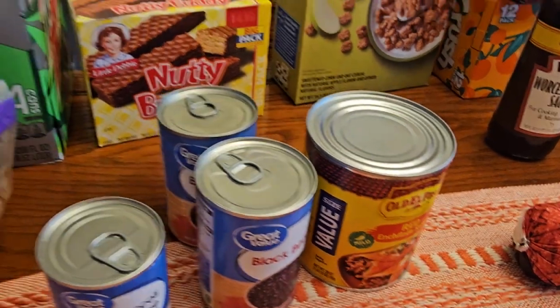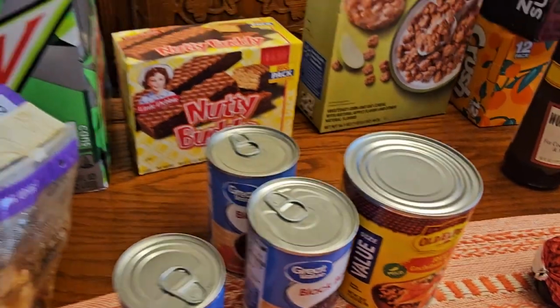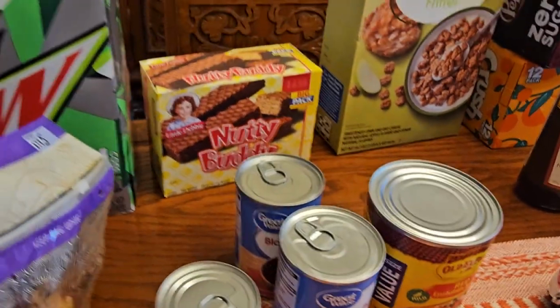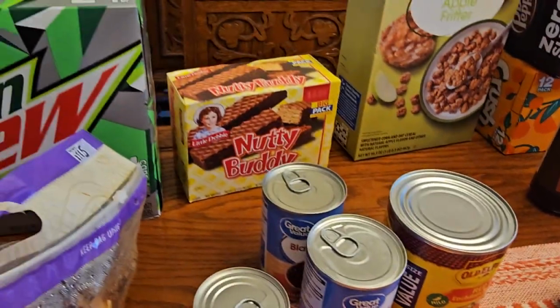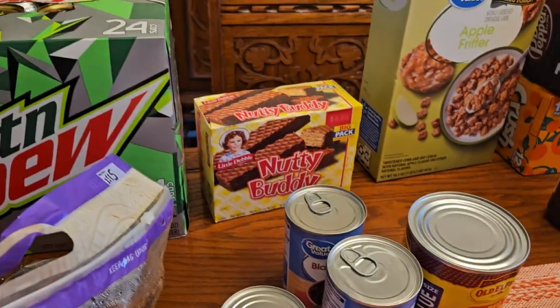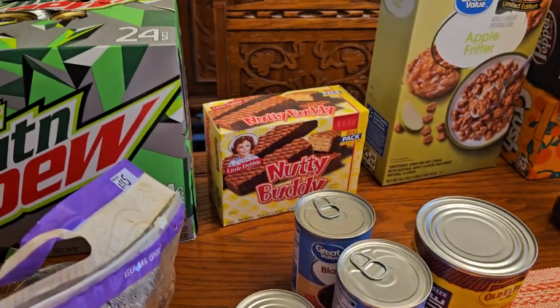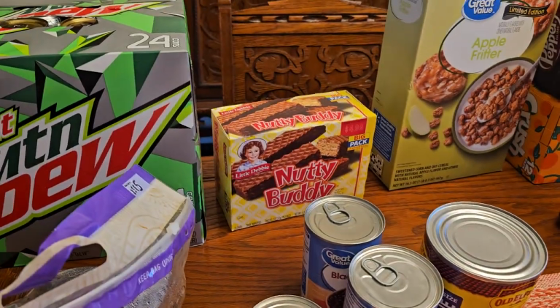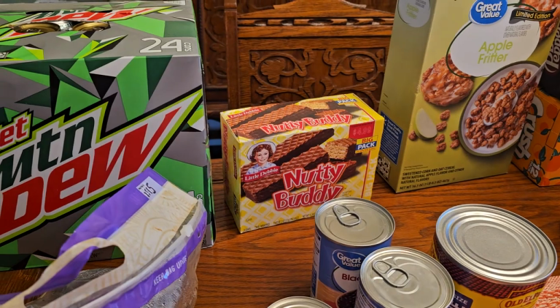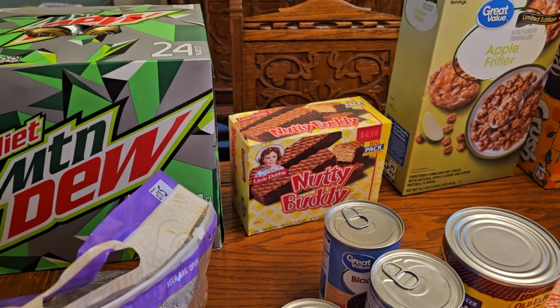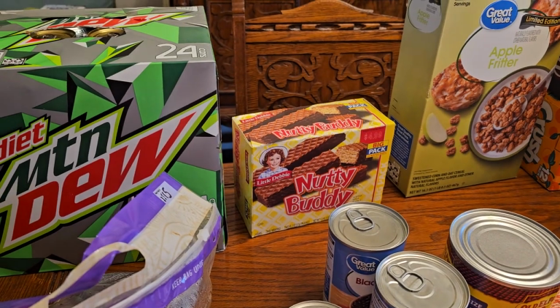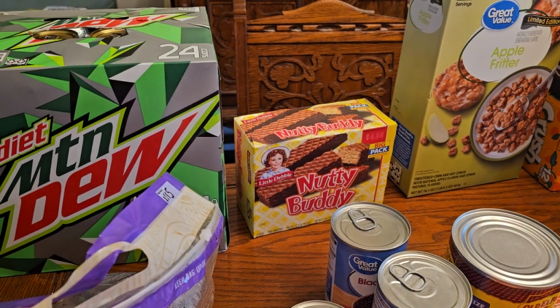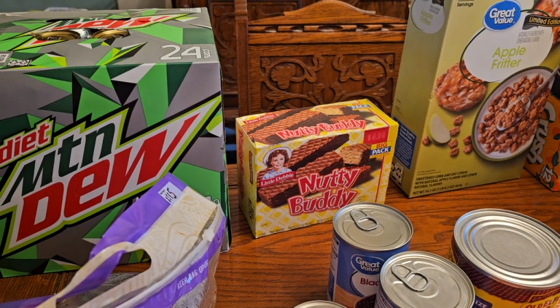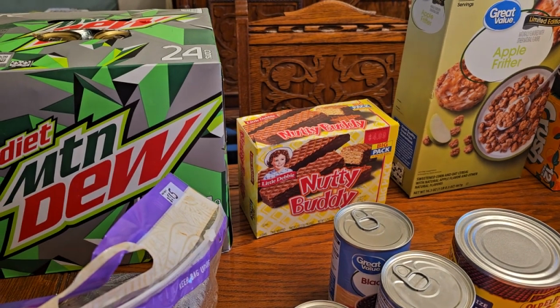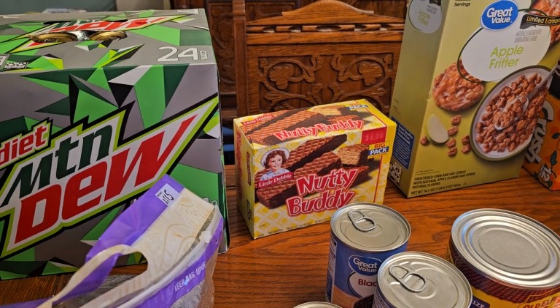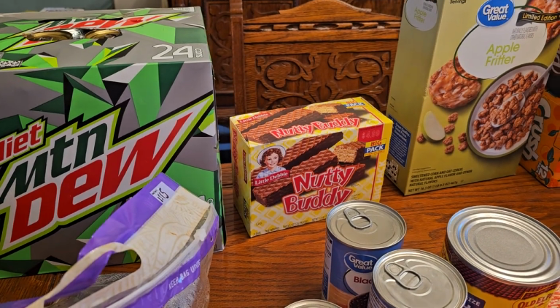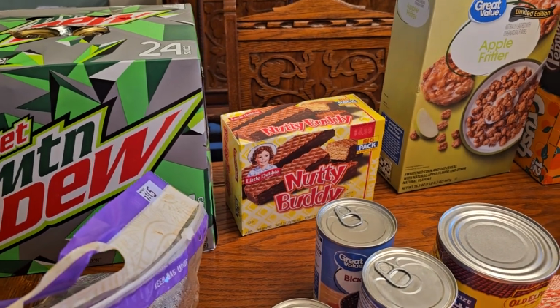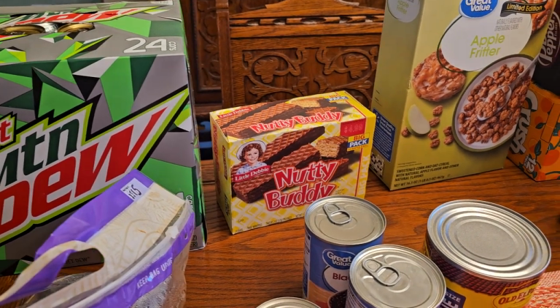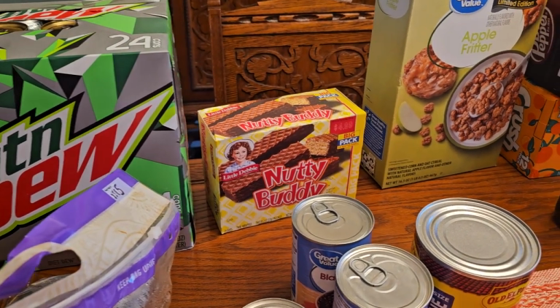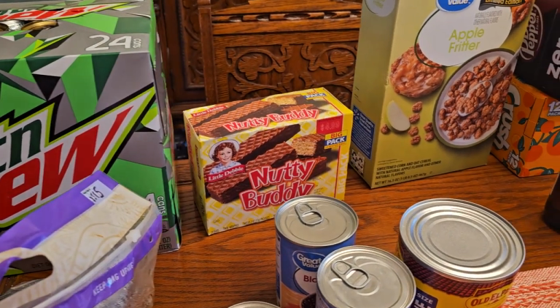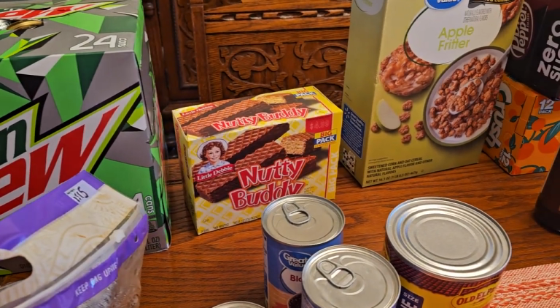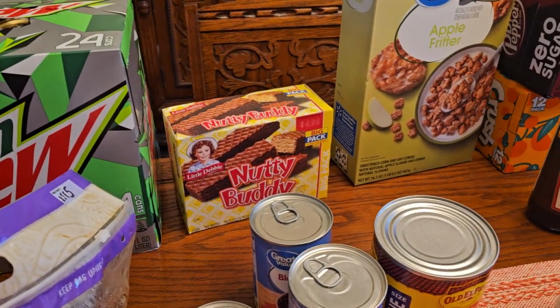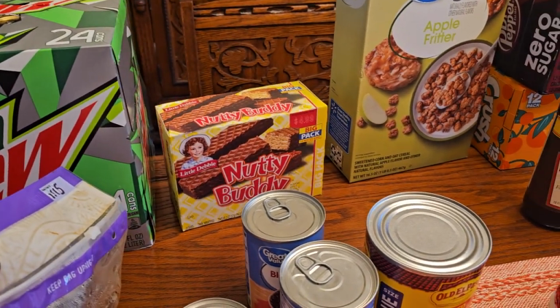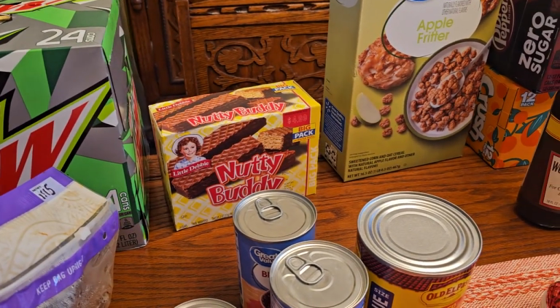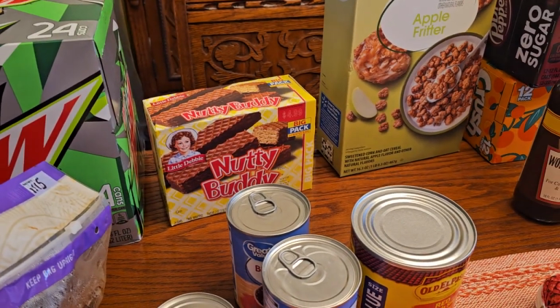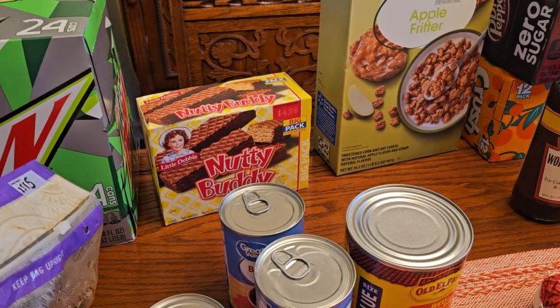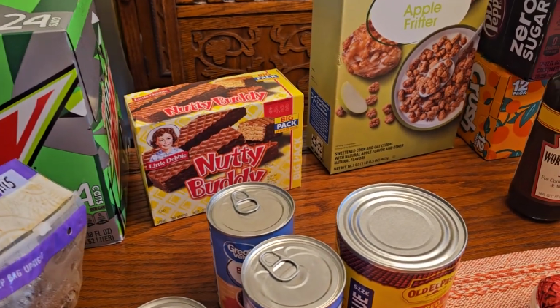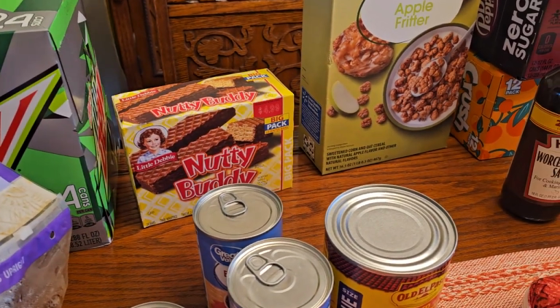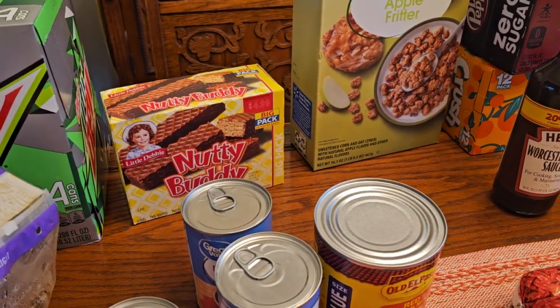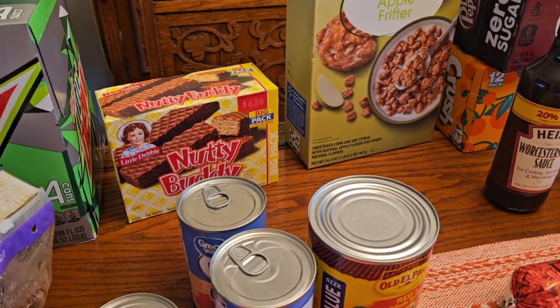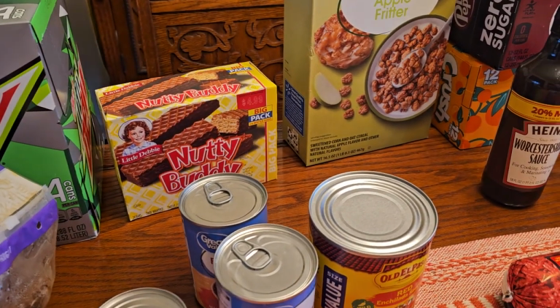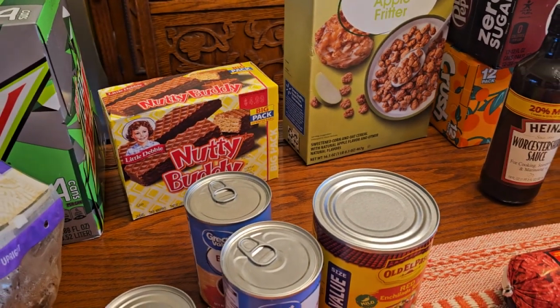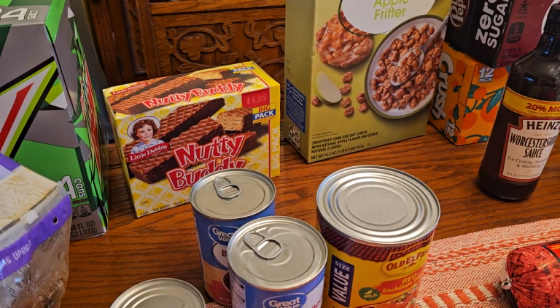Diet Mountain Dews for me, and we've got some Nutty Buddy bars from Little Debbie — those are for me.